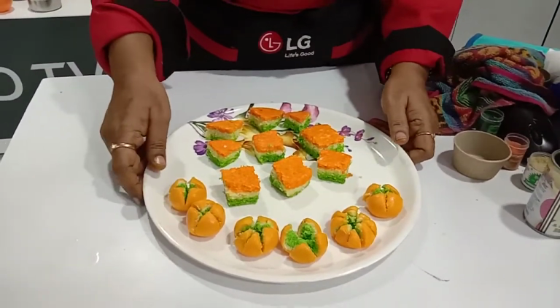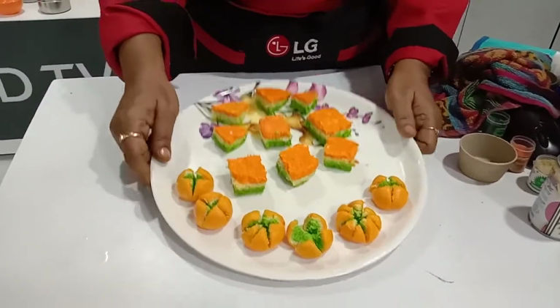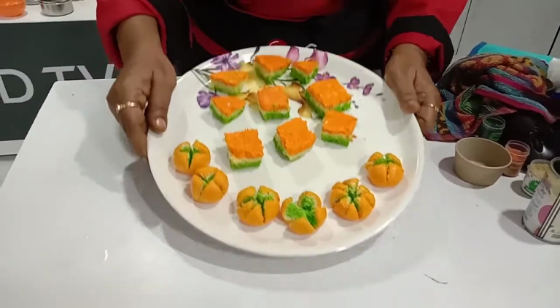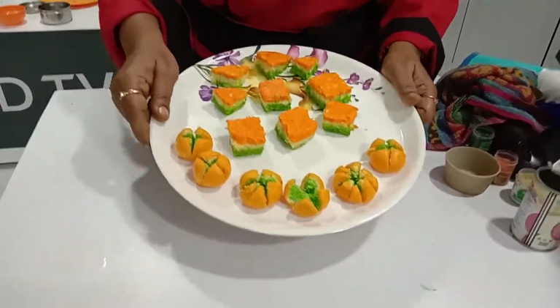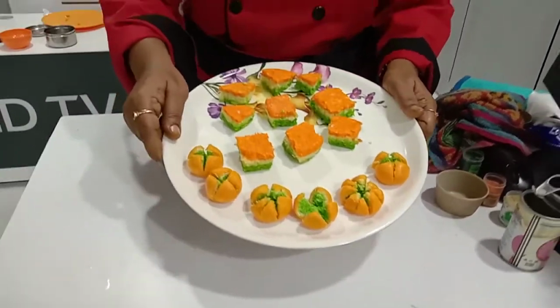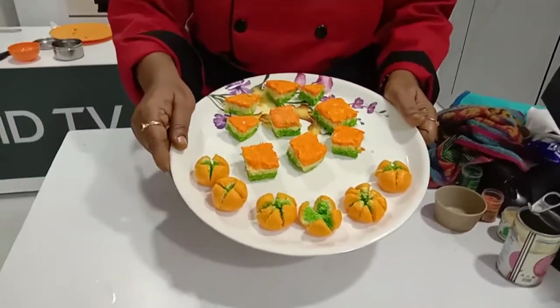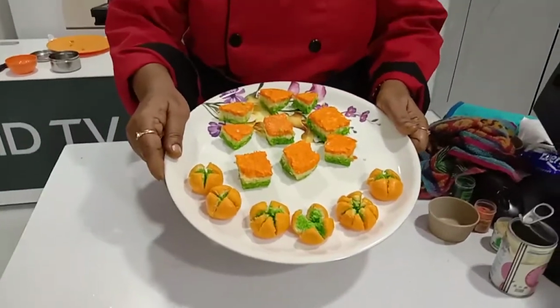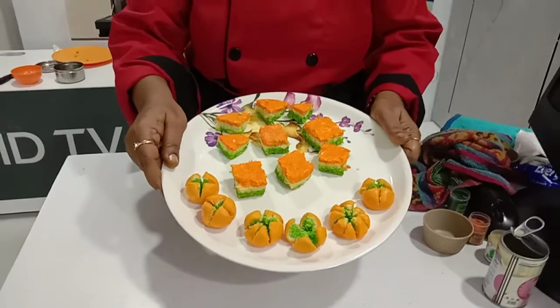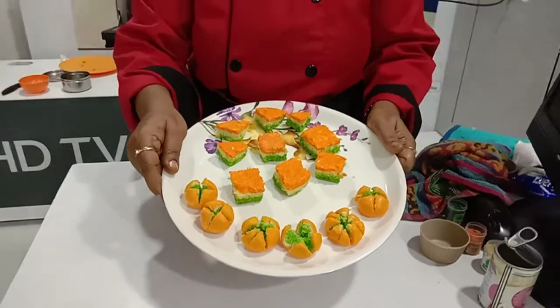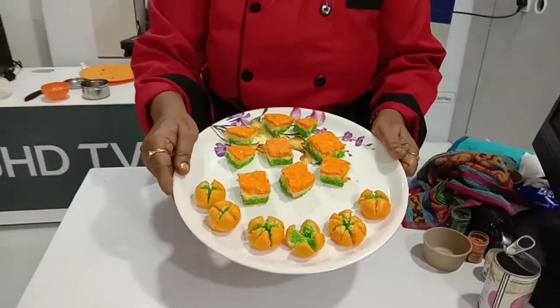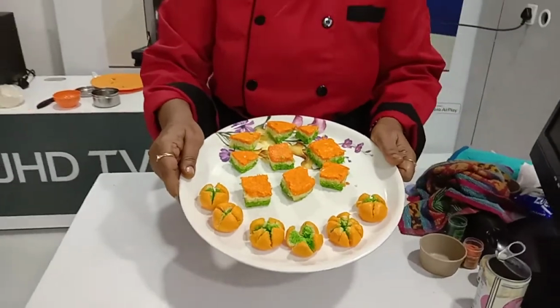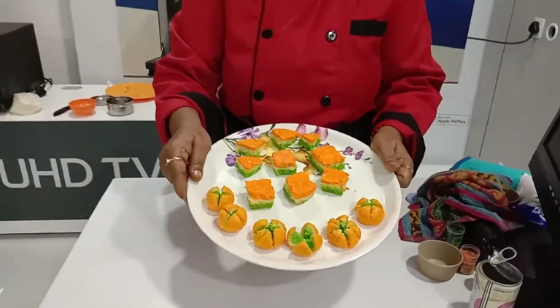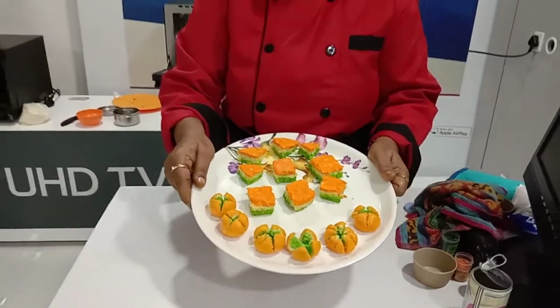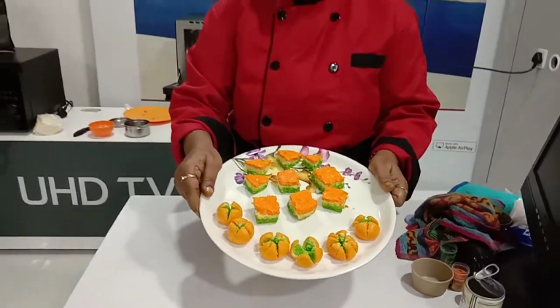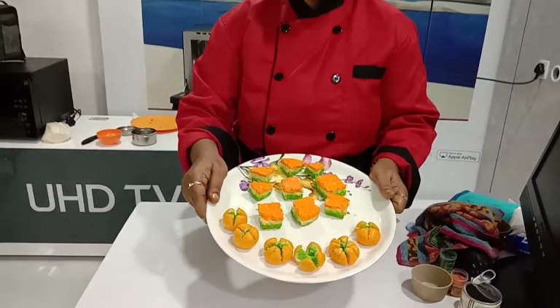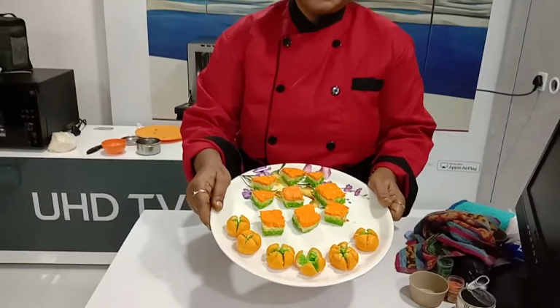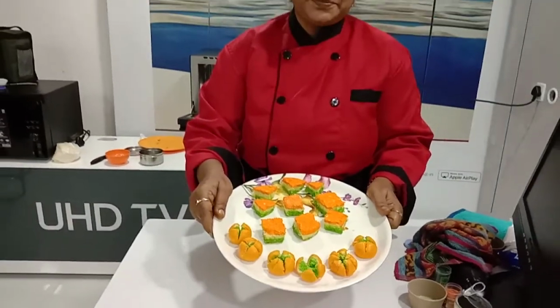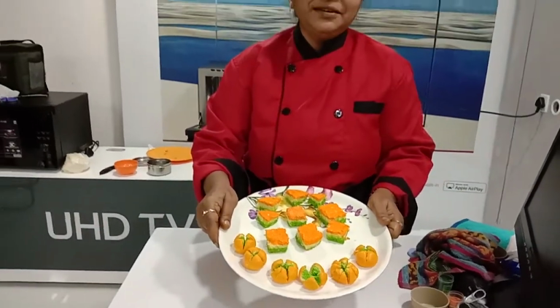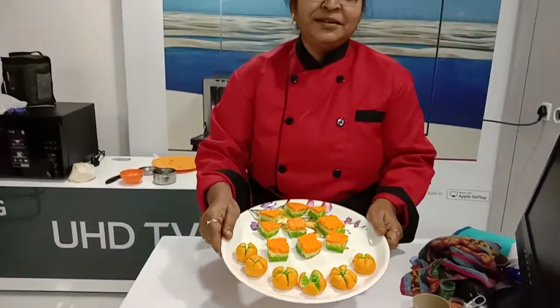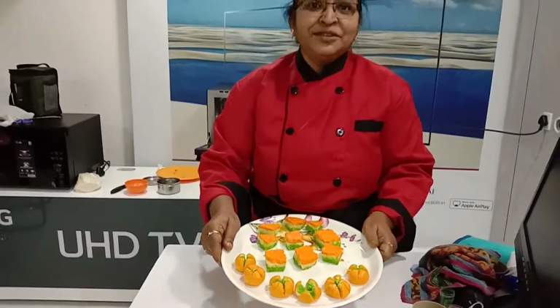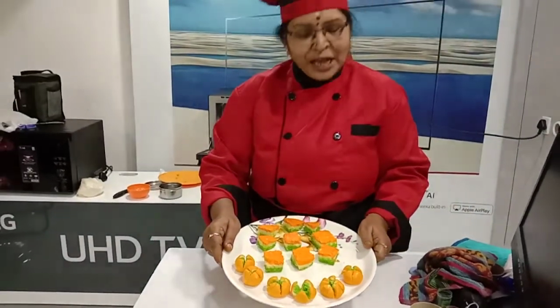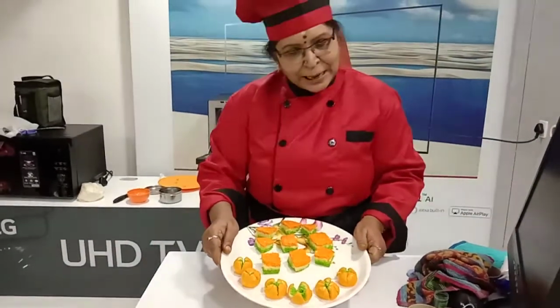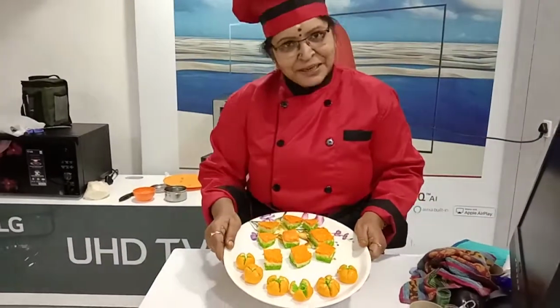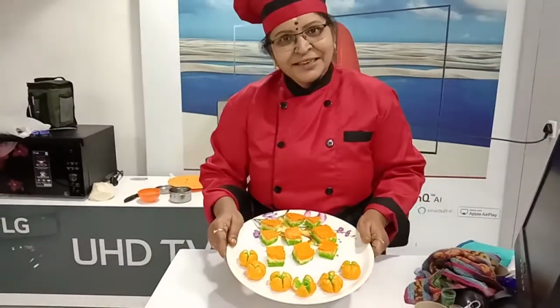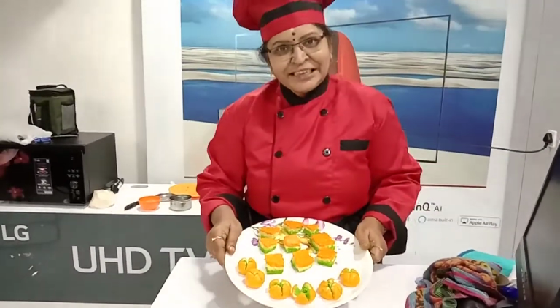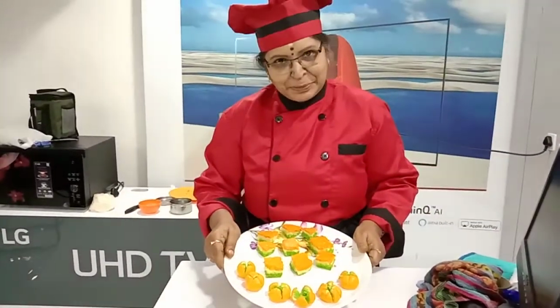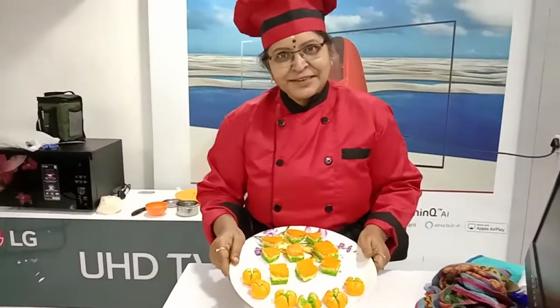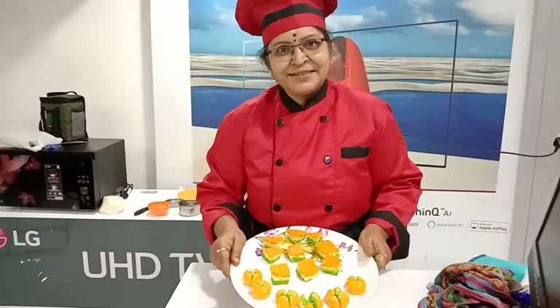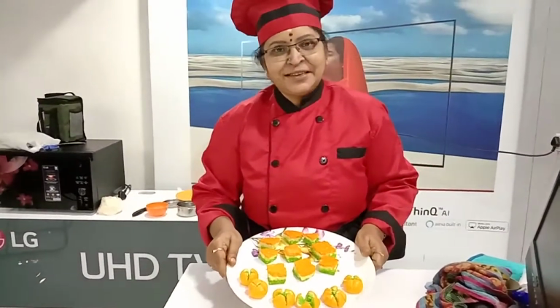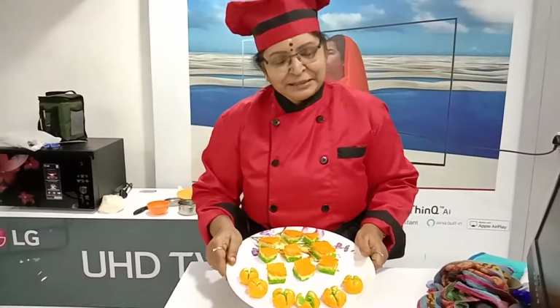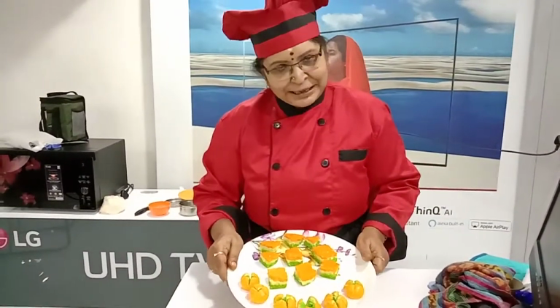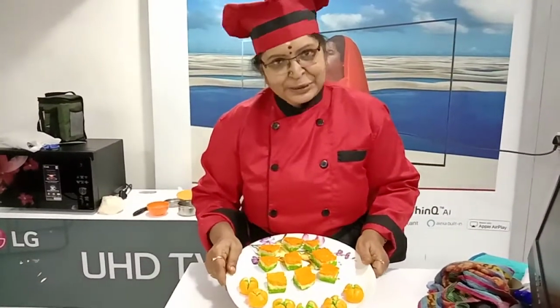Cut it into pieces — the tricolor kalakand recipe is ready. Happy Independence Day, thank you!